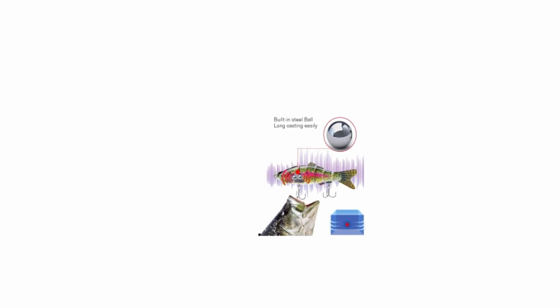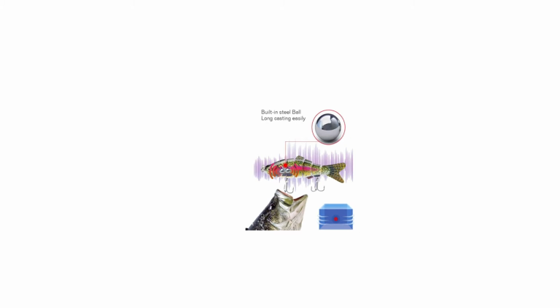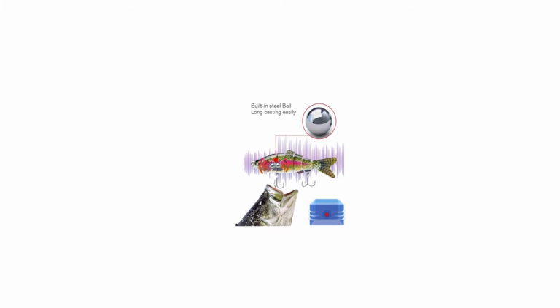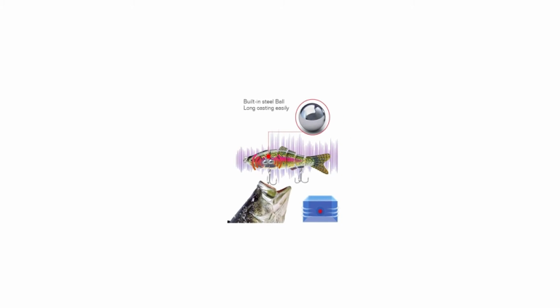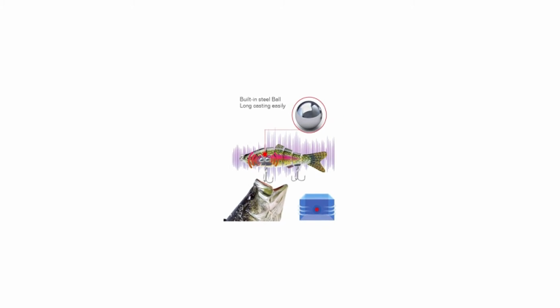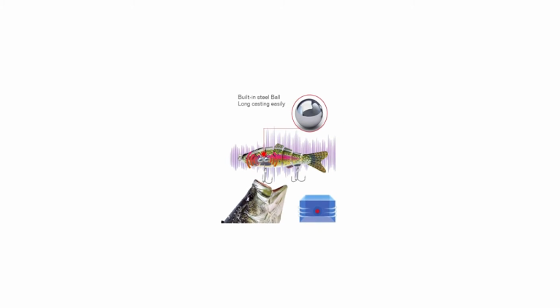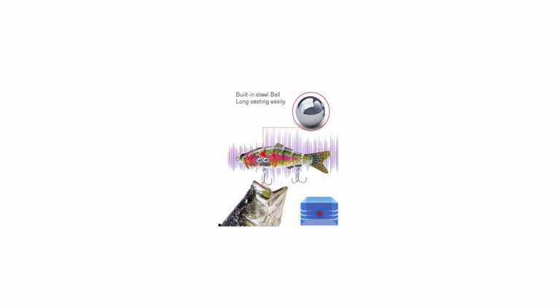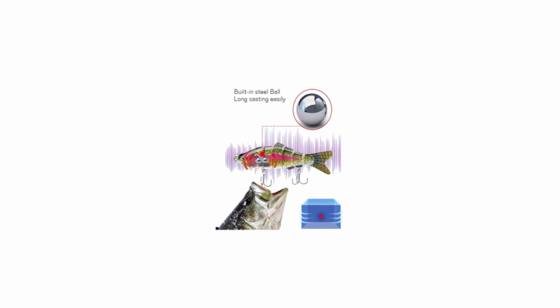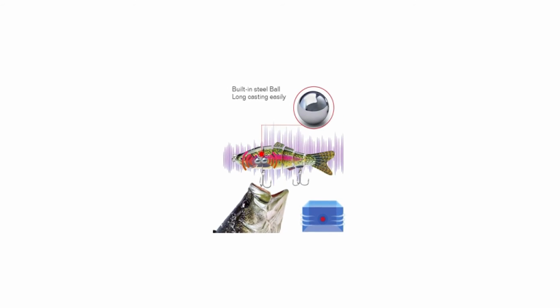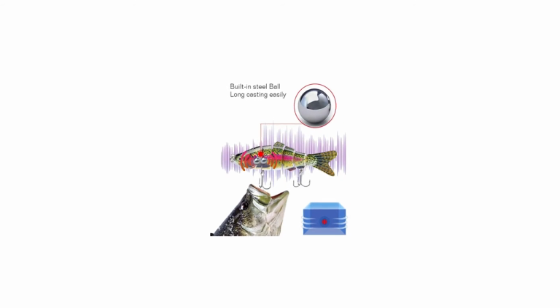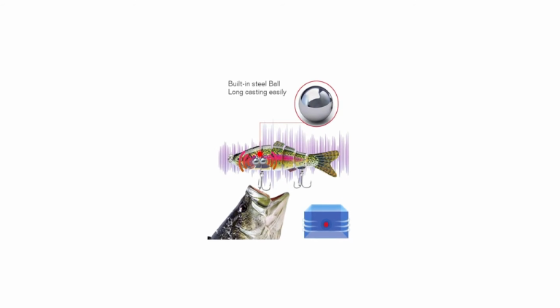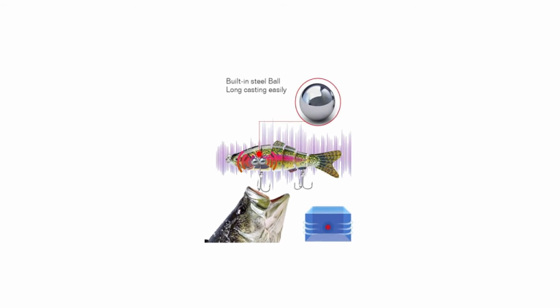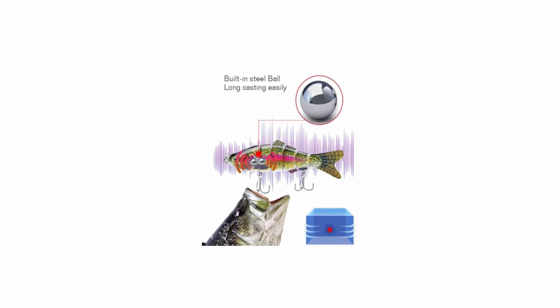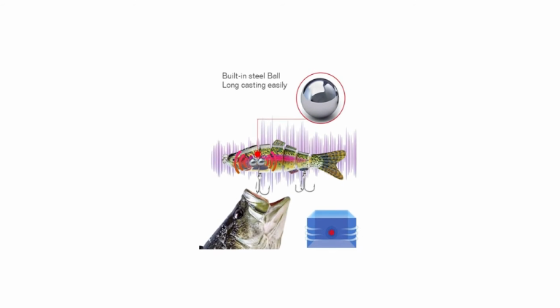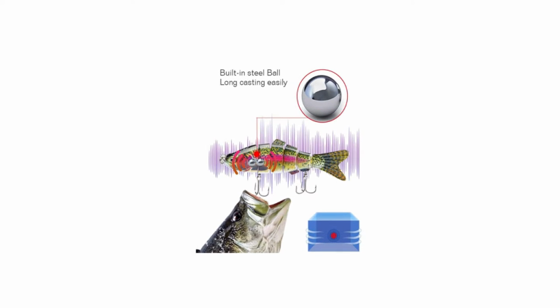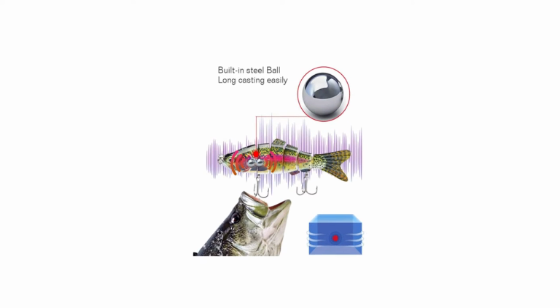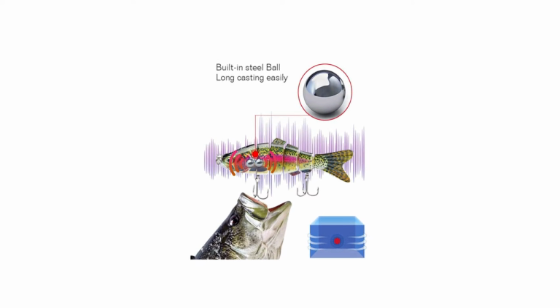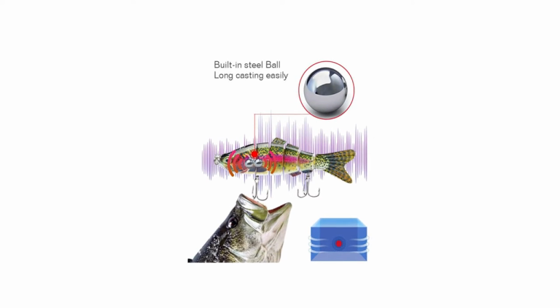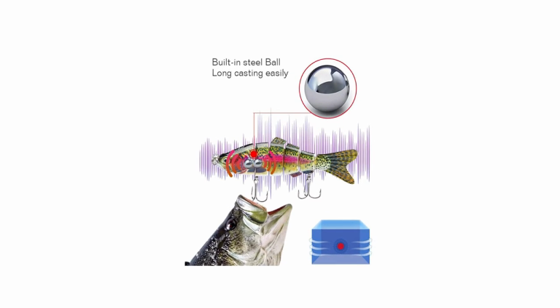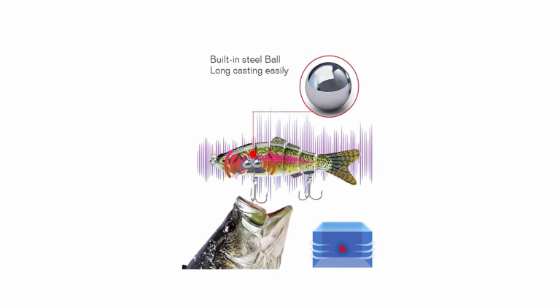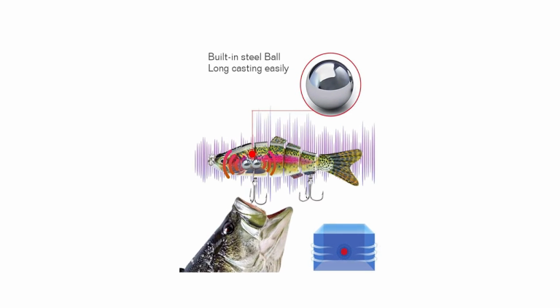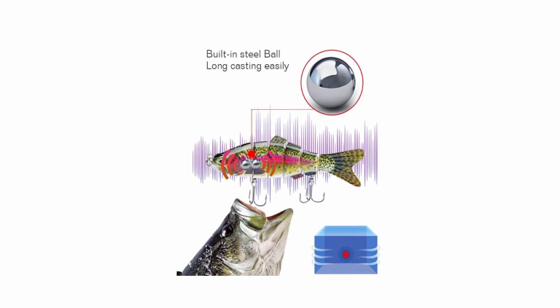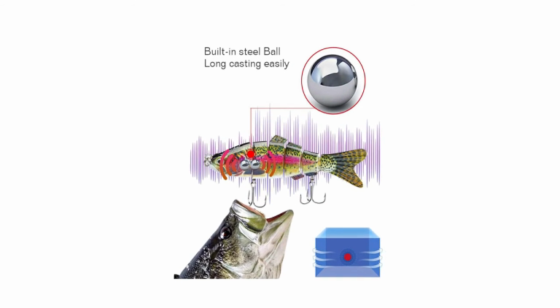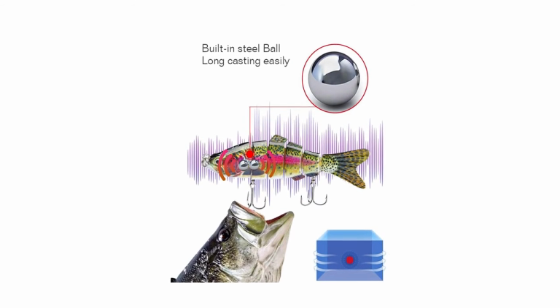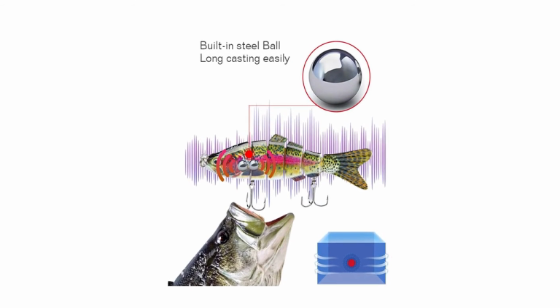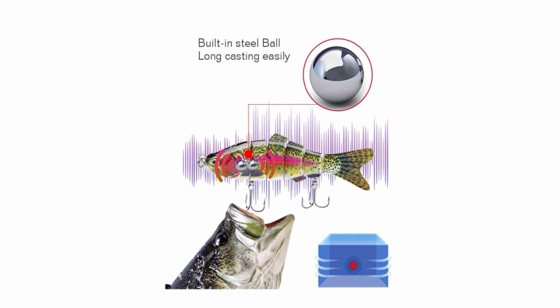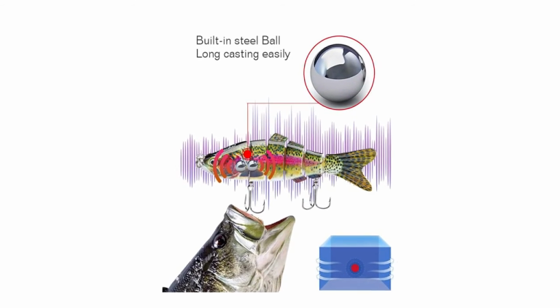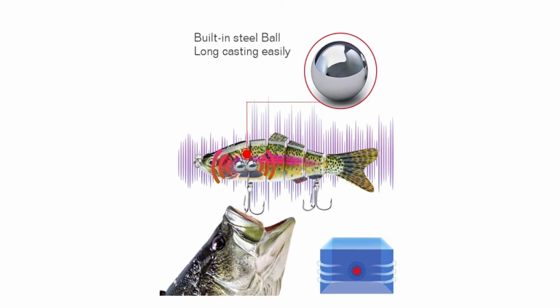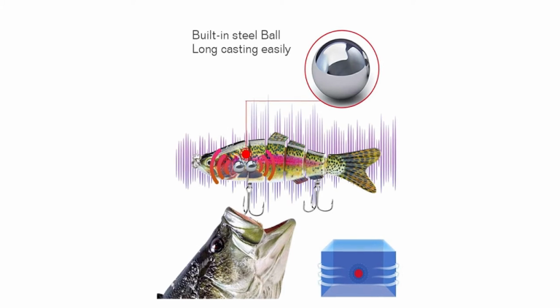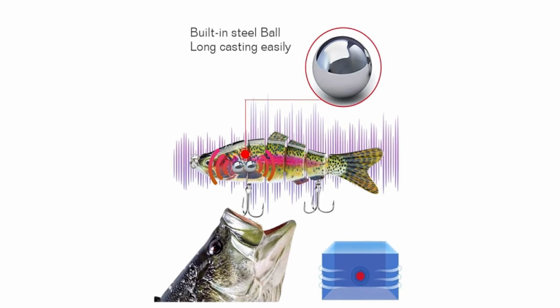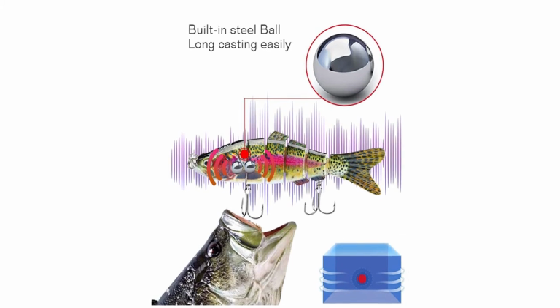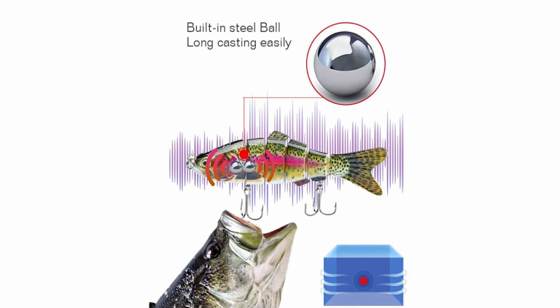It is an excellent bait for new and experienced anglers. It is suitable for predatory fish such as perch, yellow bass, pike, trout, monkfish, and more.